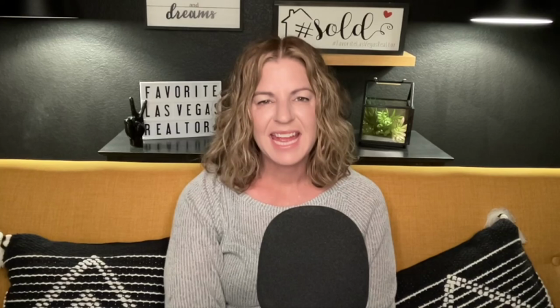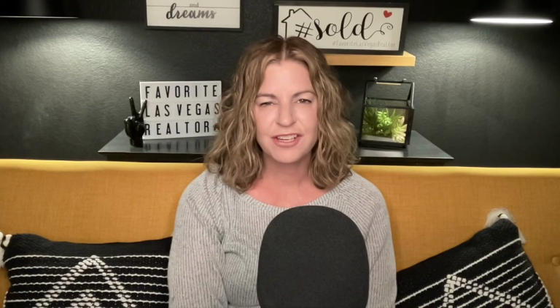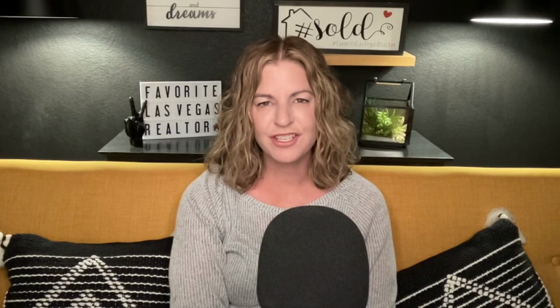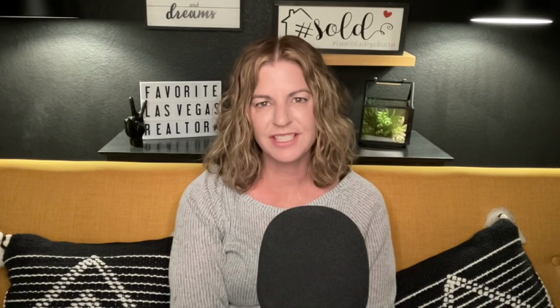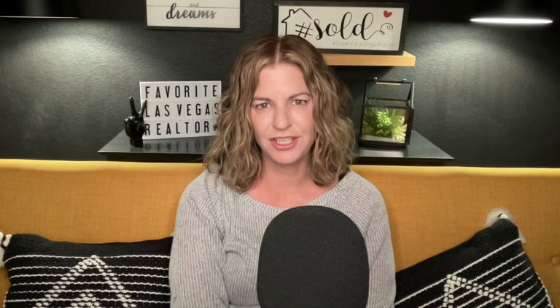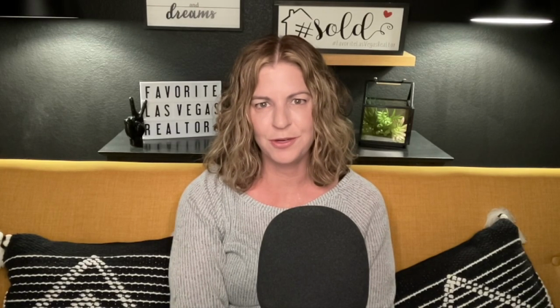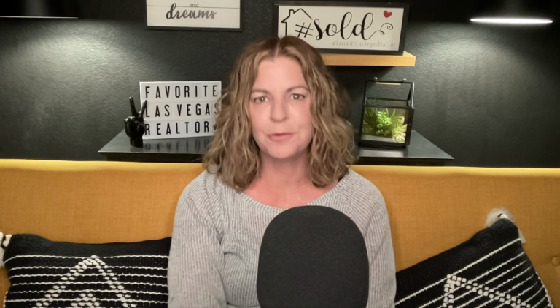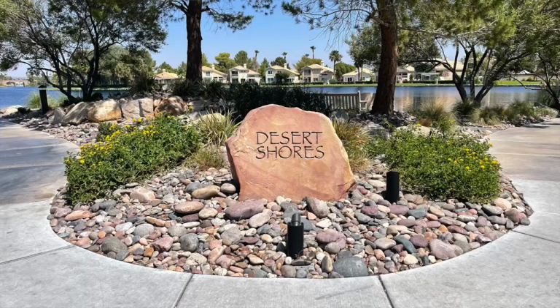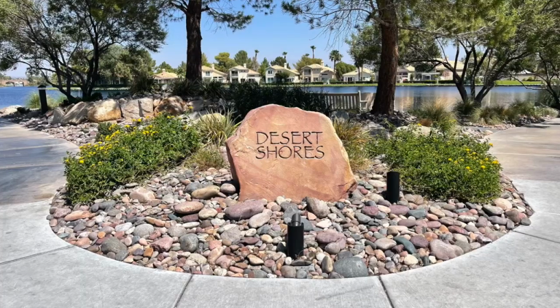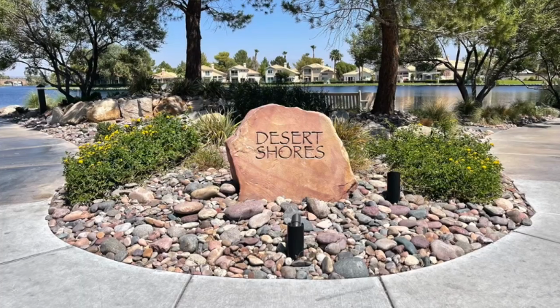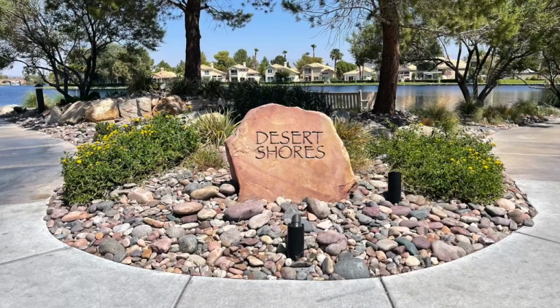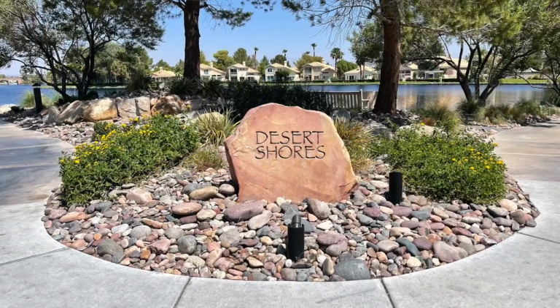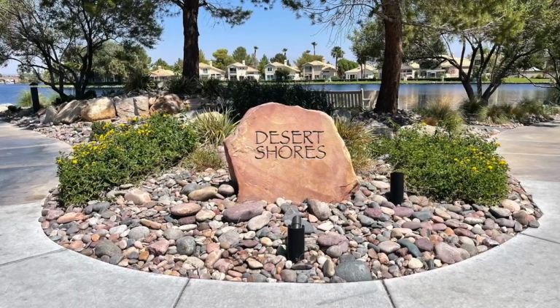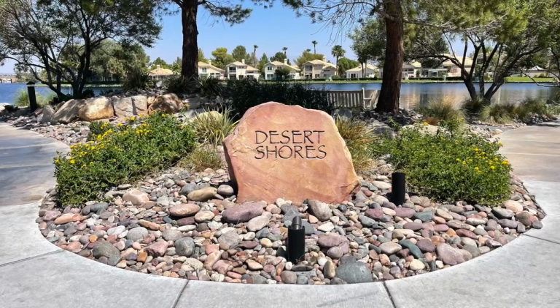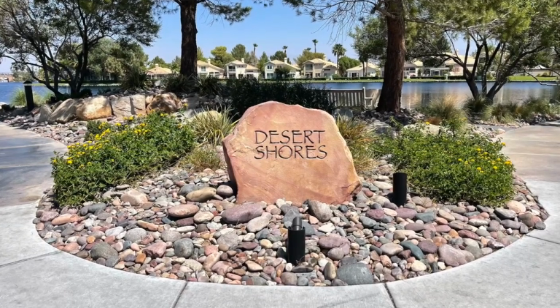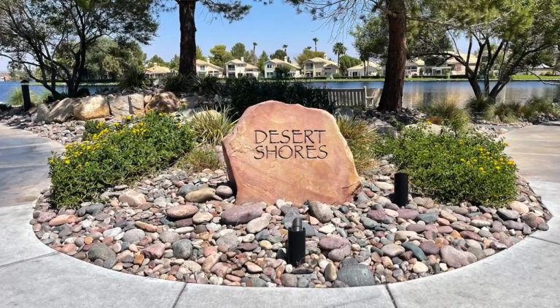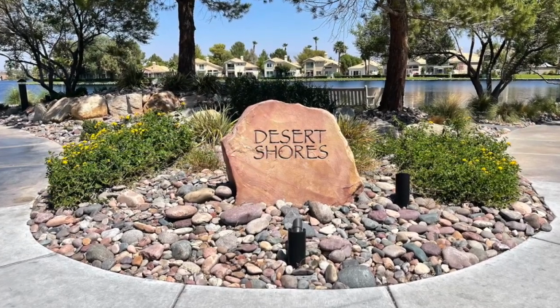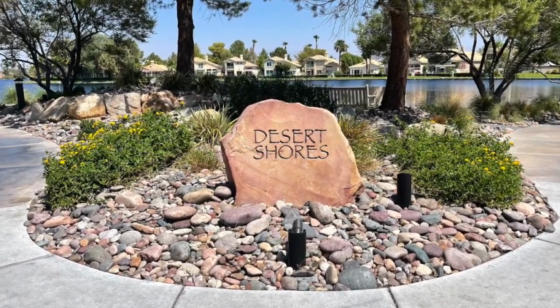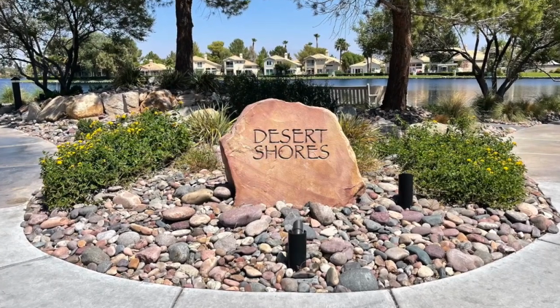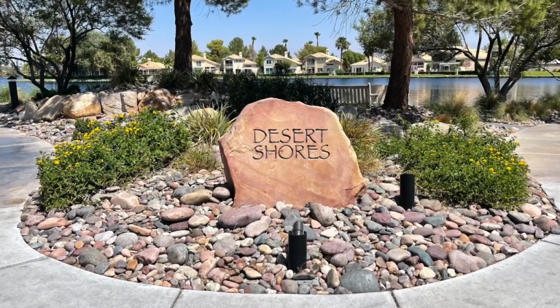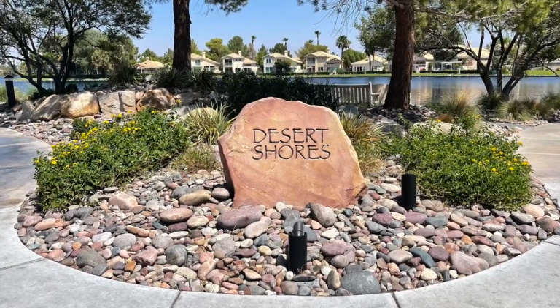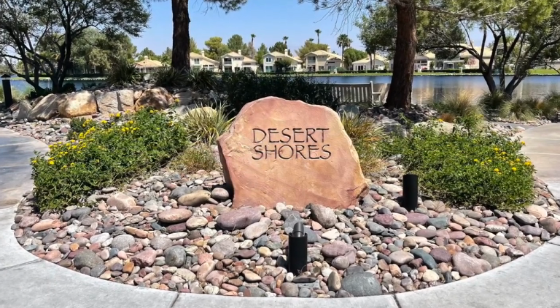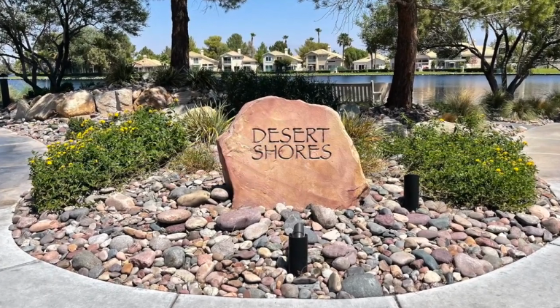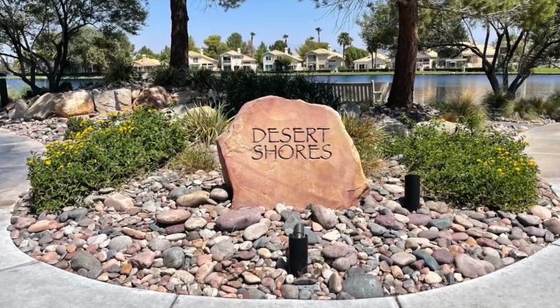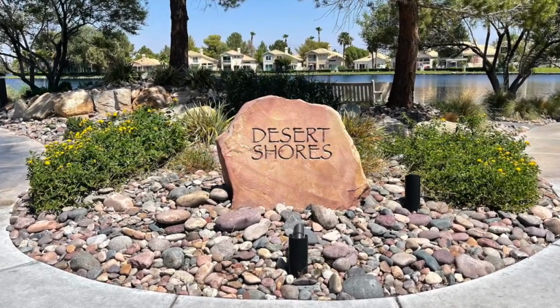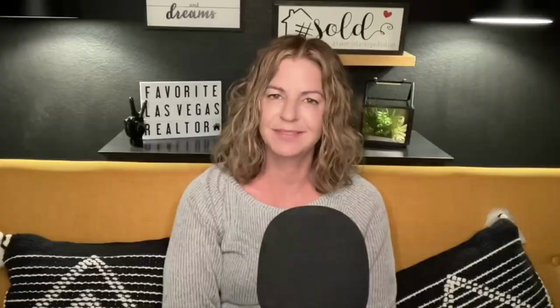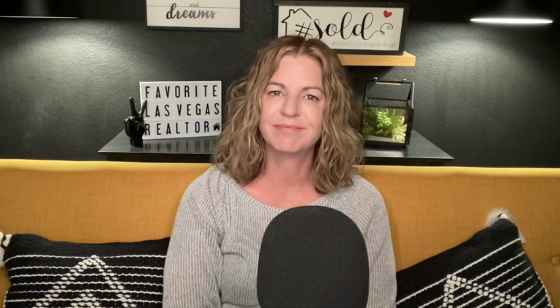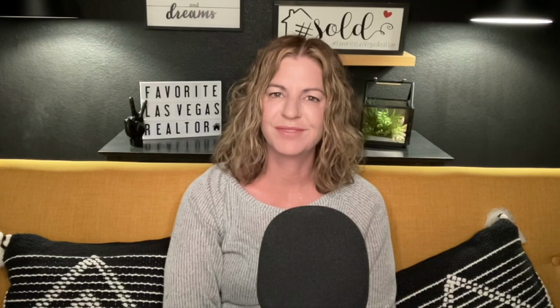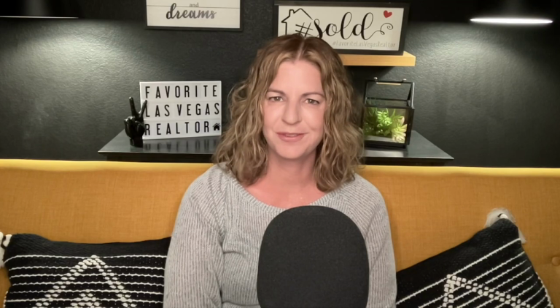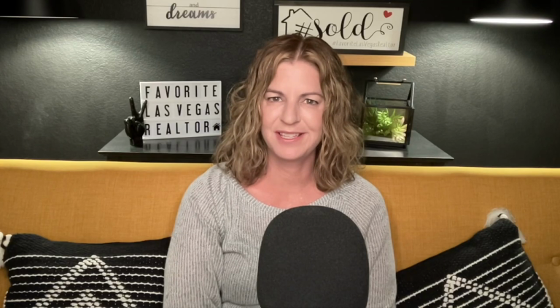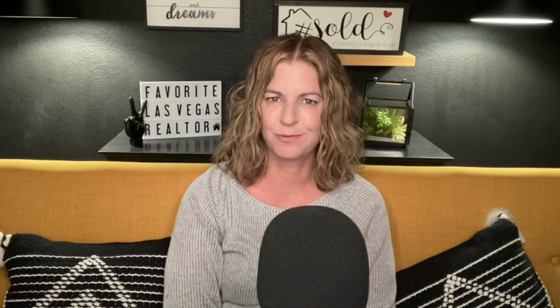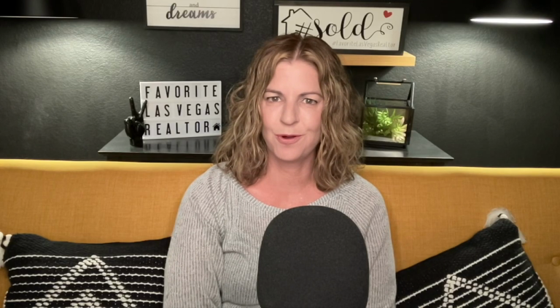Introducing to you Desert Shores, and that's what I'm talking about today. So let's roll.